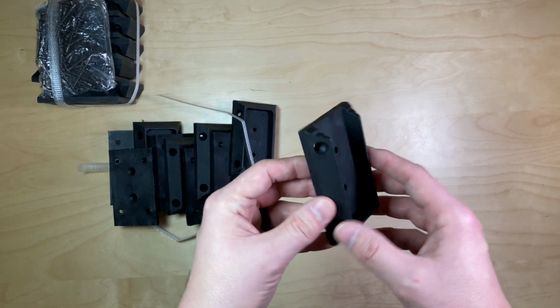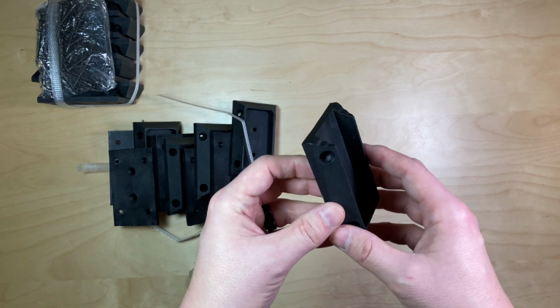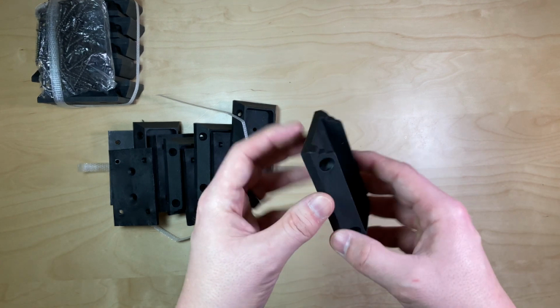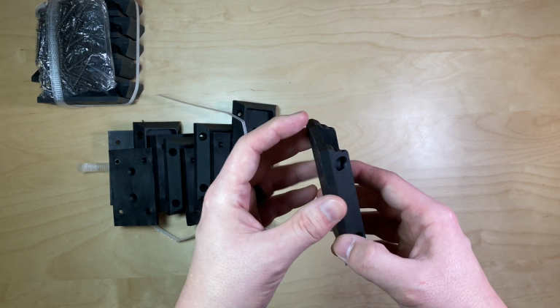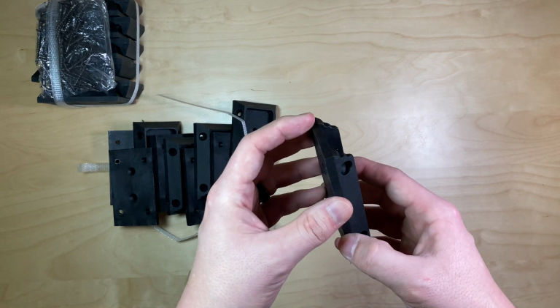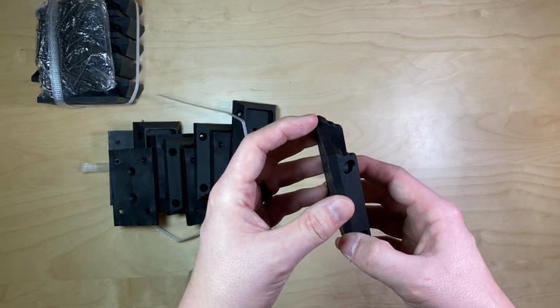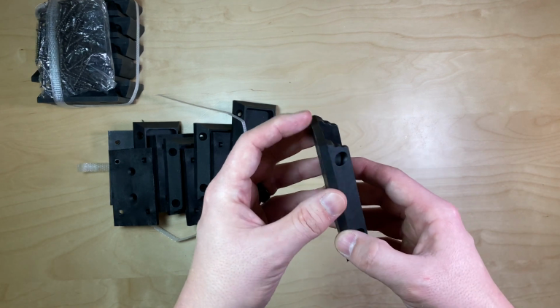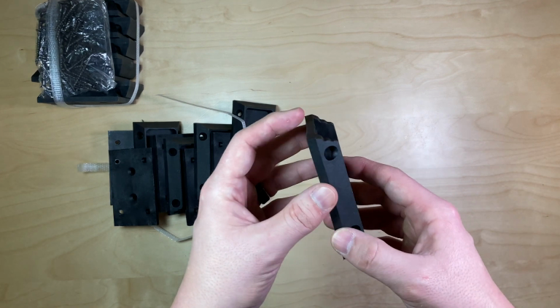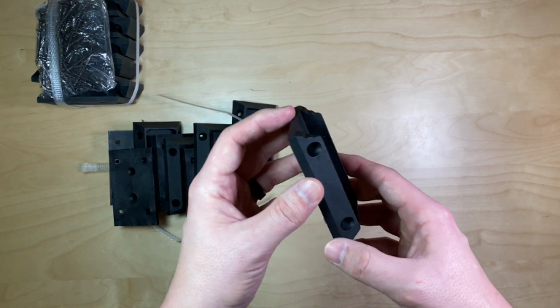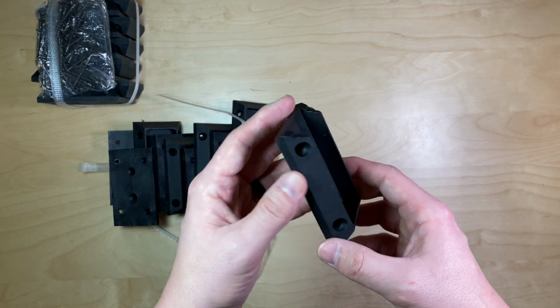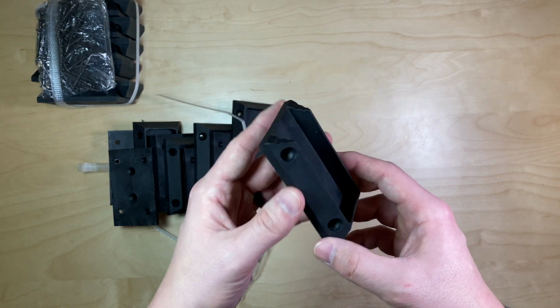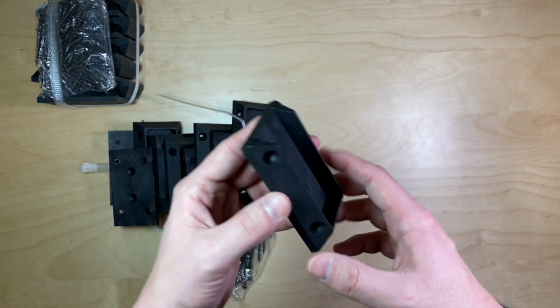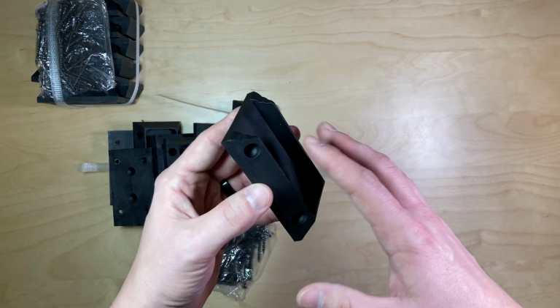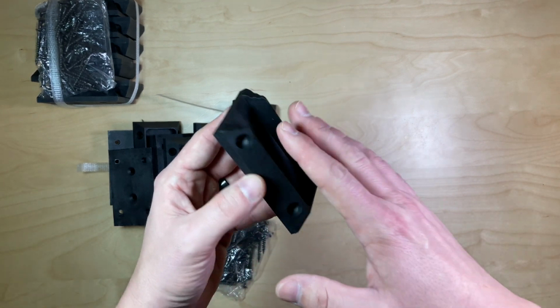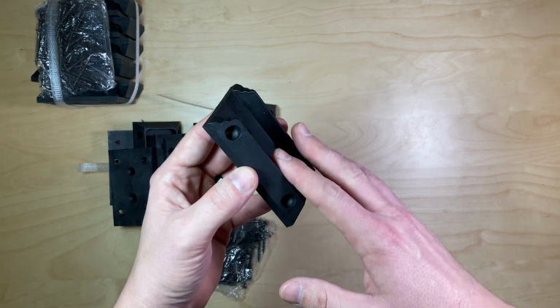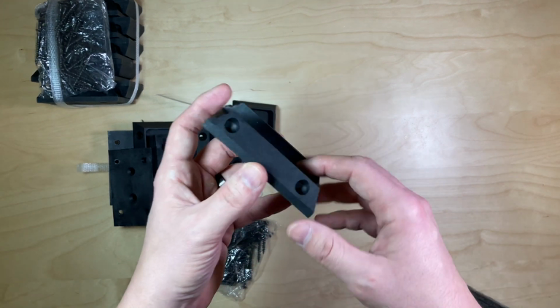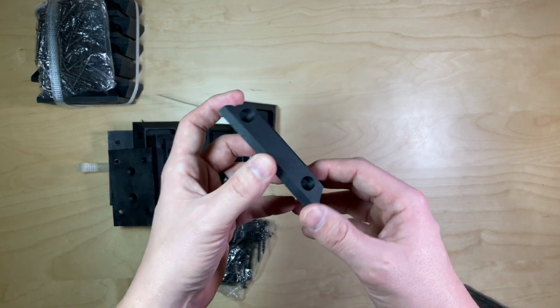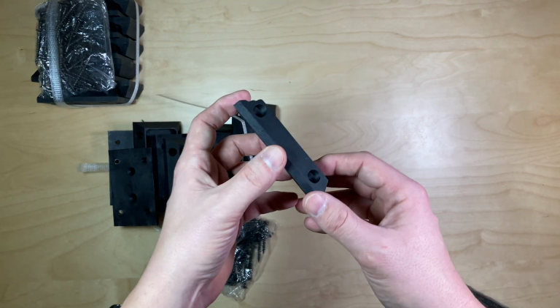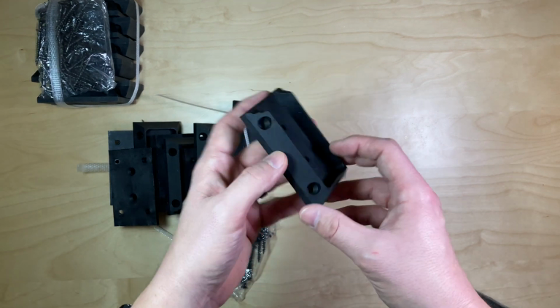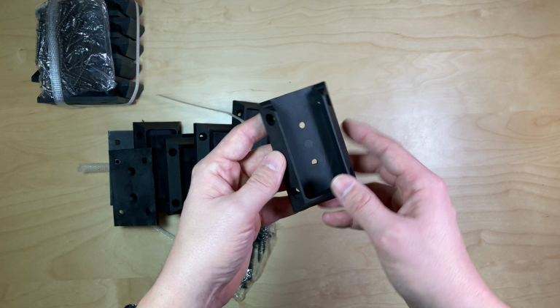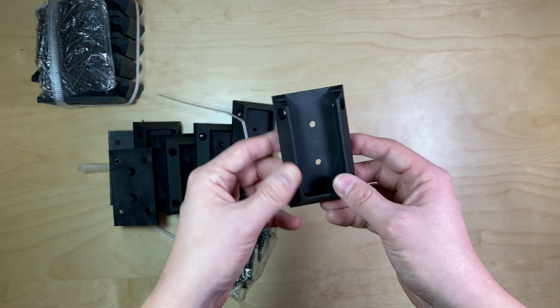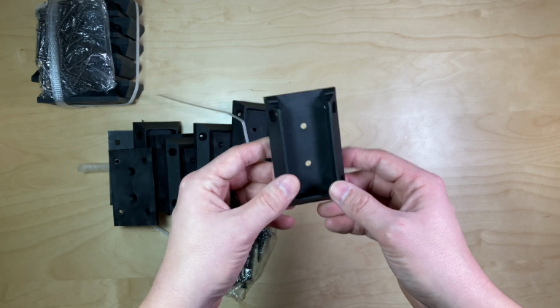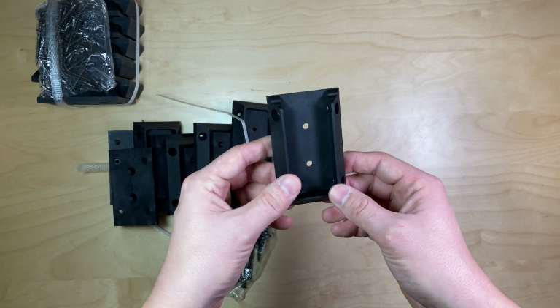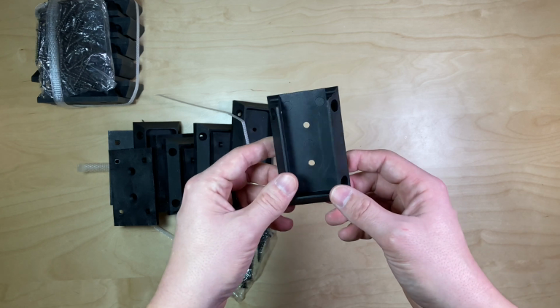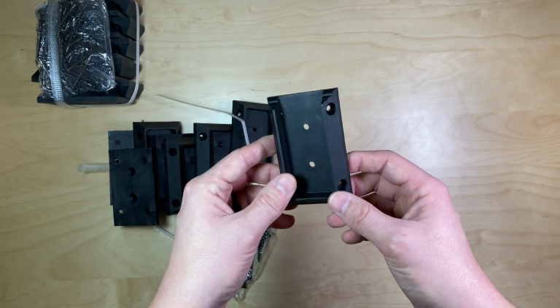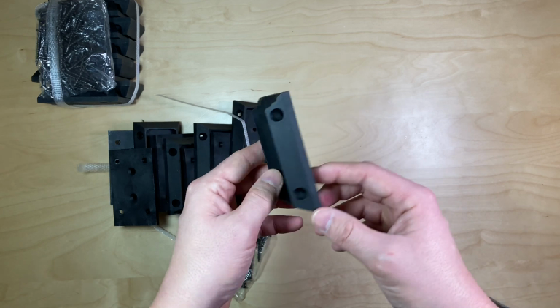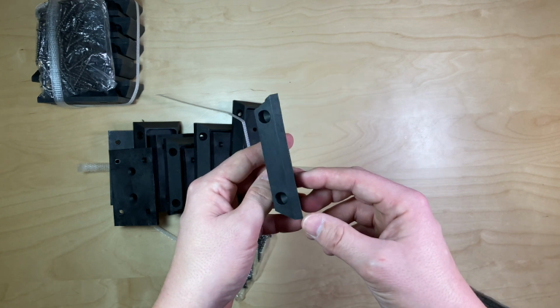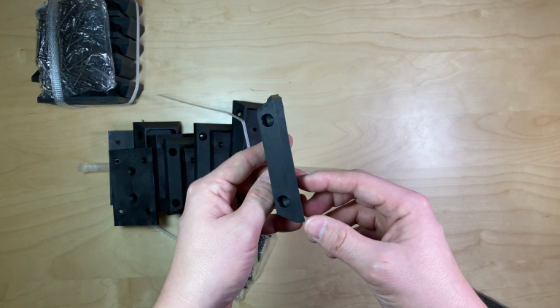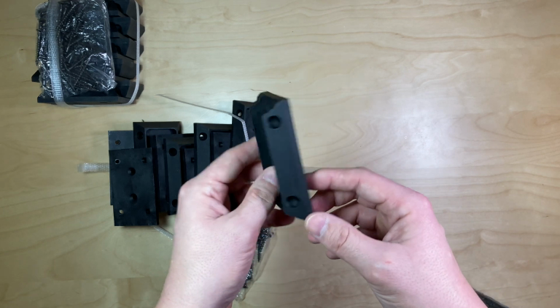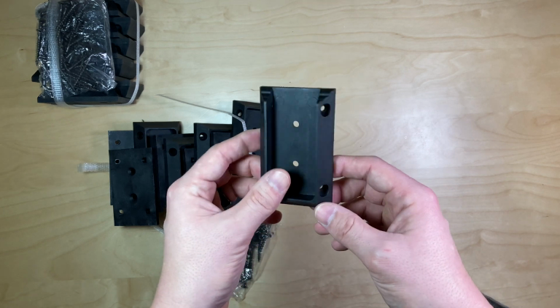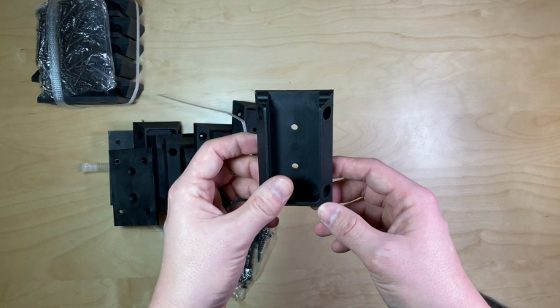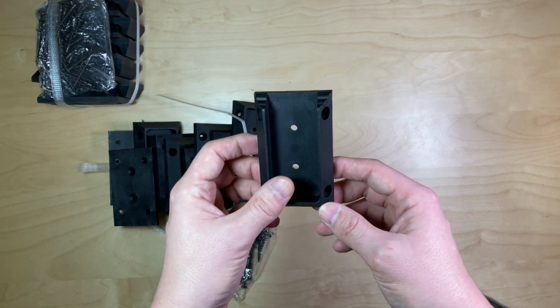But if you were building a deck and you wanted some black accents, then these are absolutely perfect for that situation.